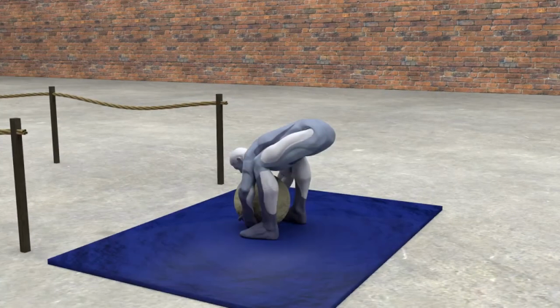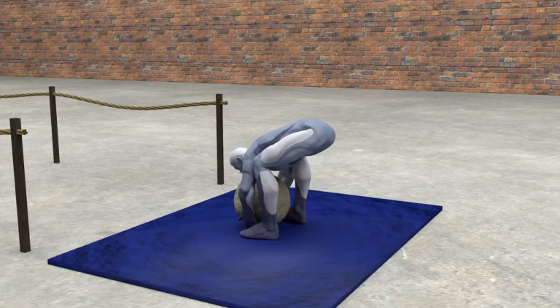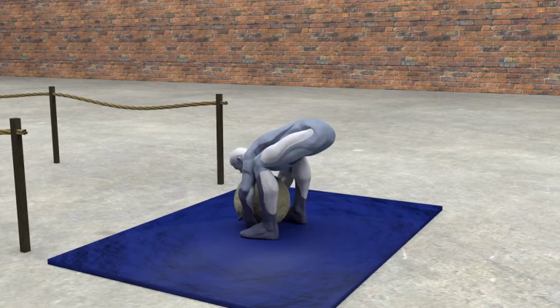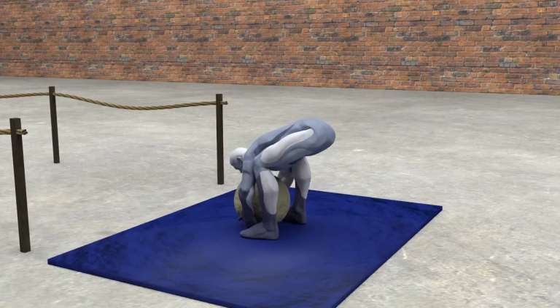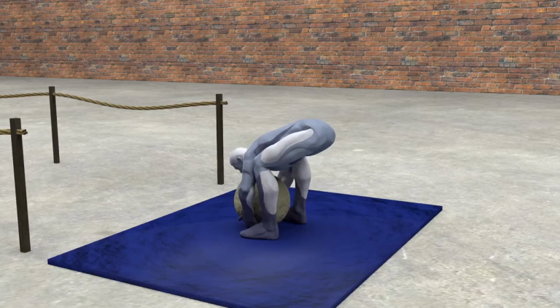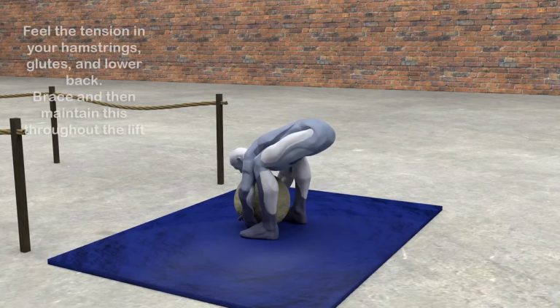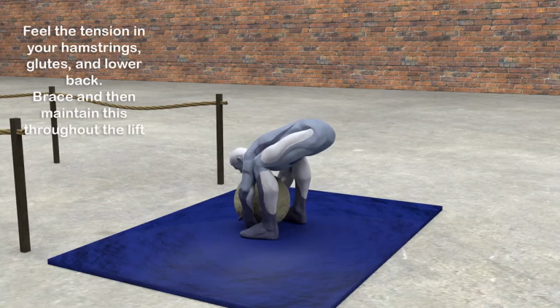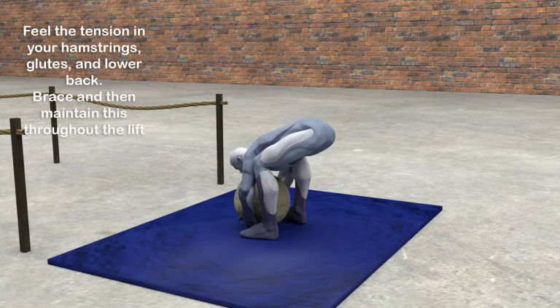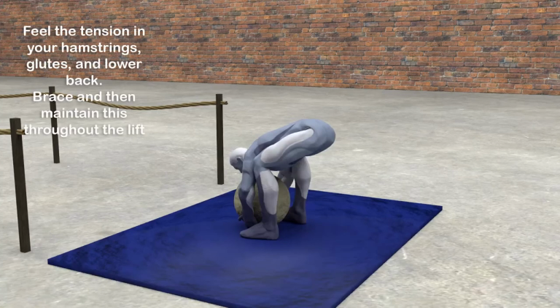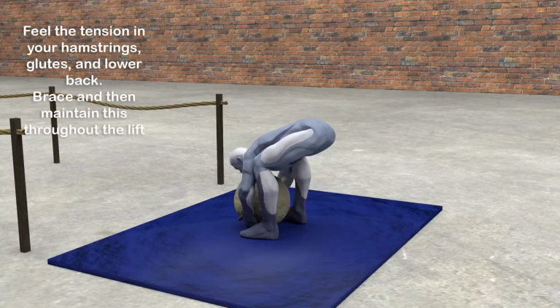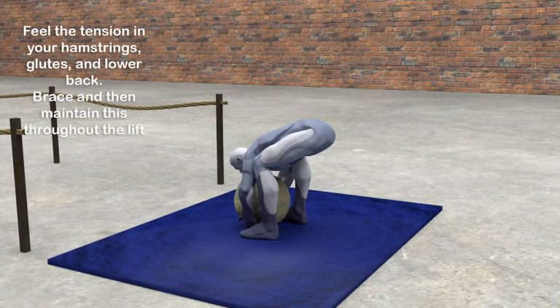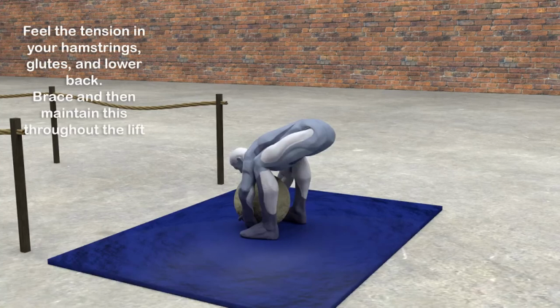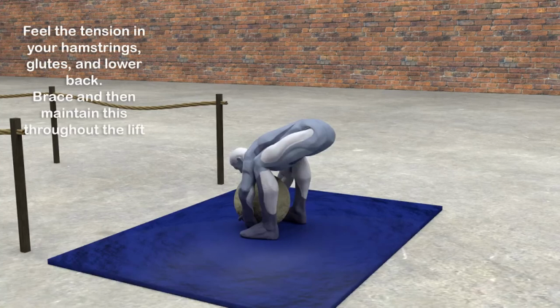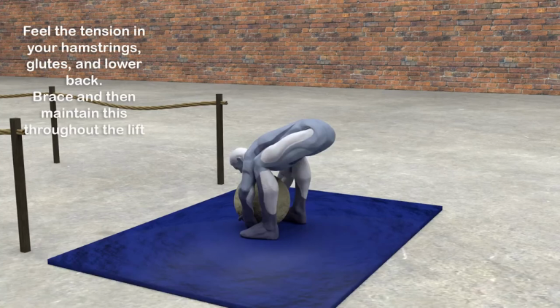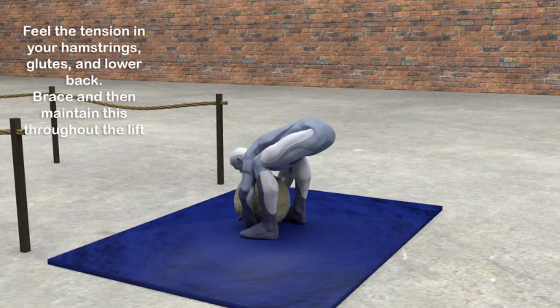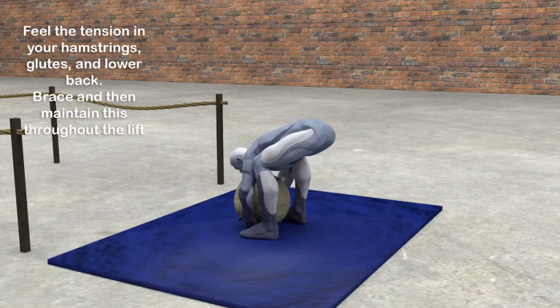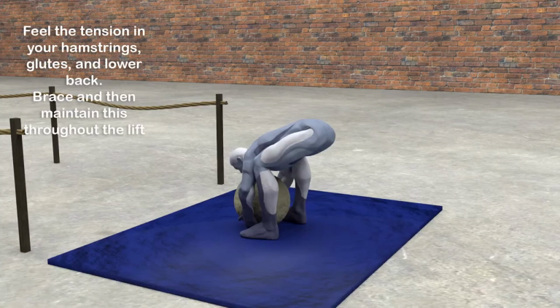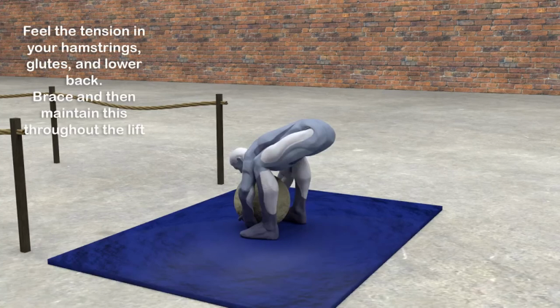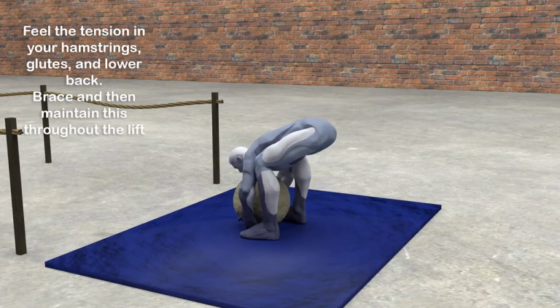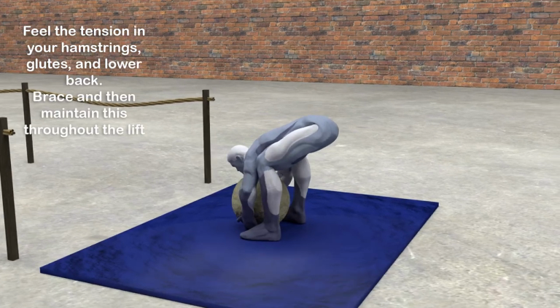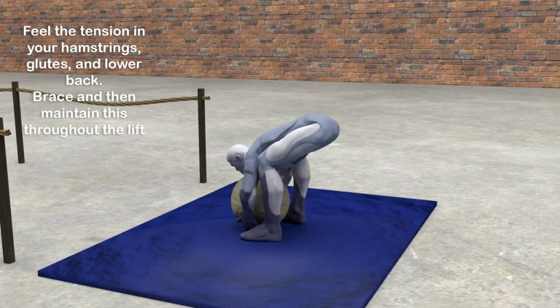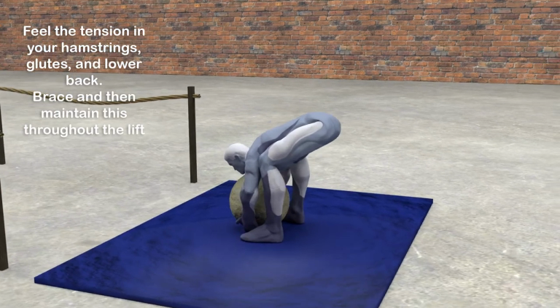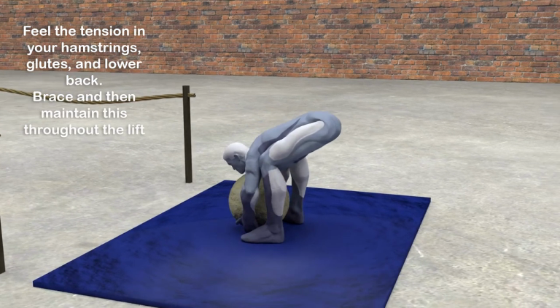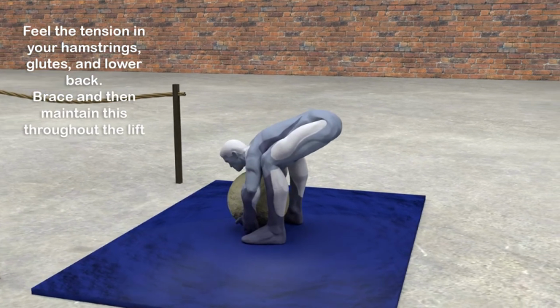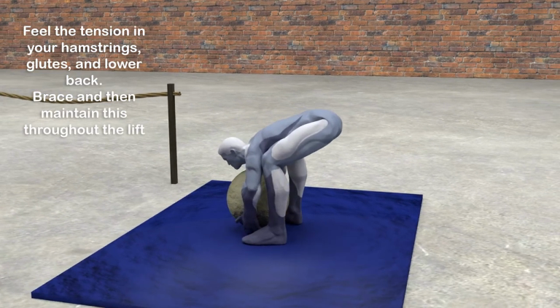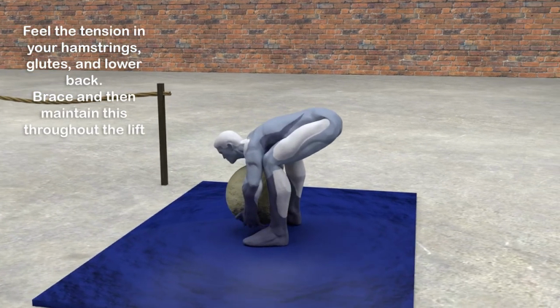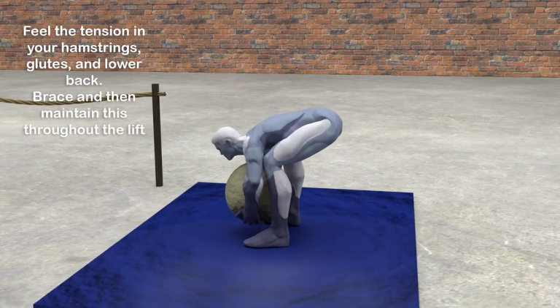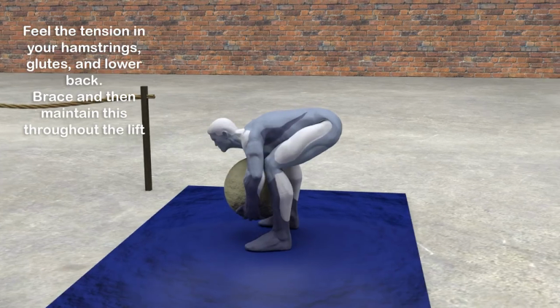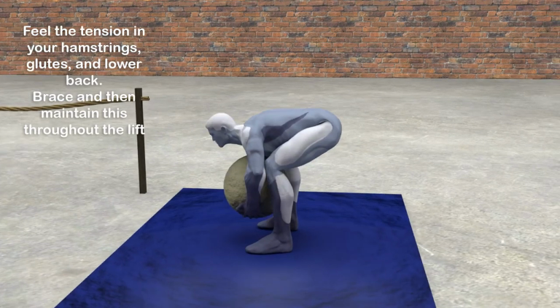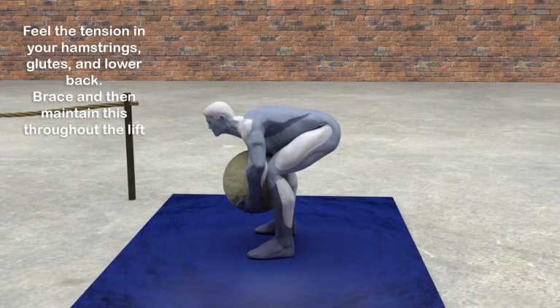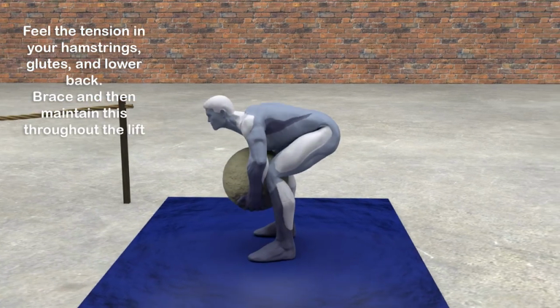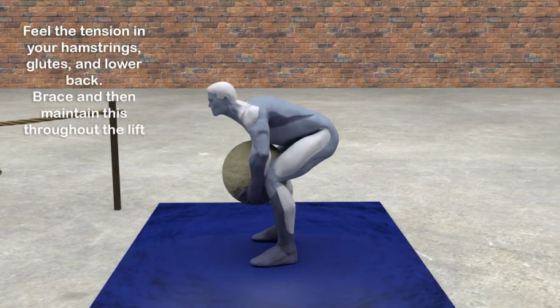What you are looking for here is similar to a Romanian deadlift and not a low squat. Feel the tension in your hamstrings, glutes and lower back. Brace and then maintain this throughout the lift.